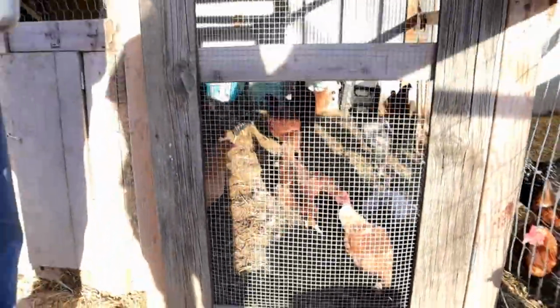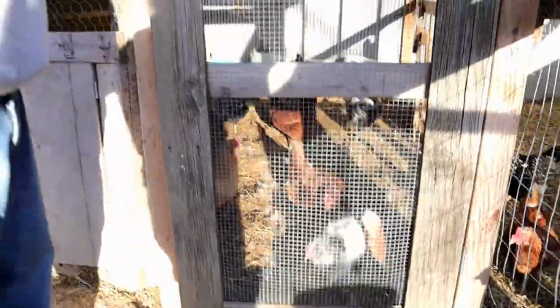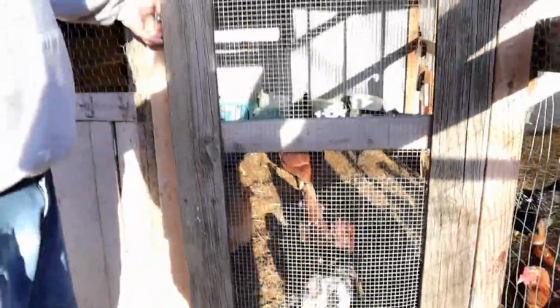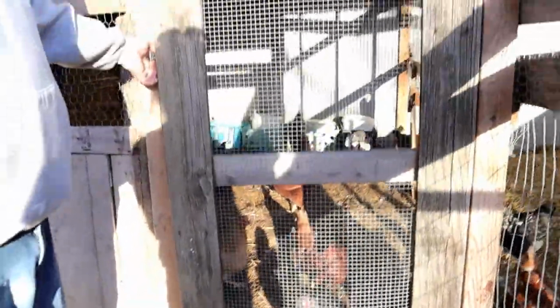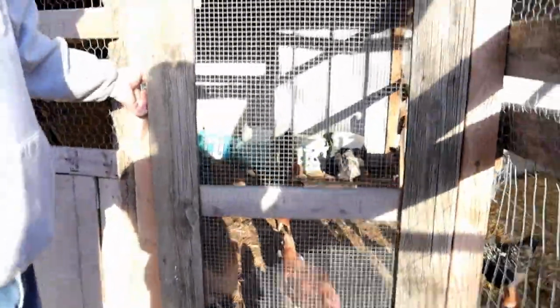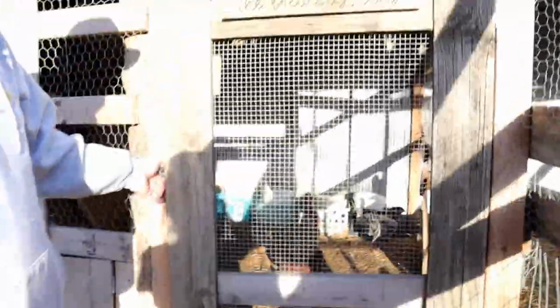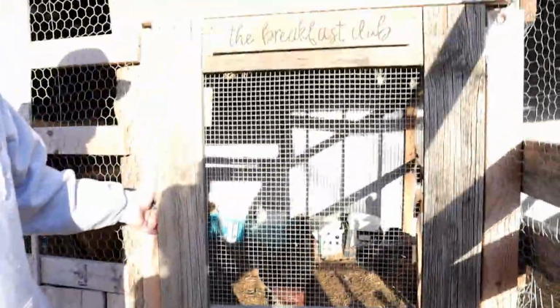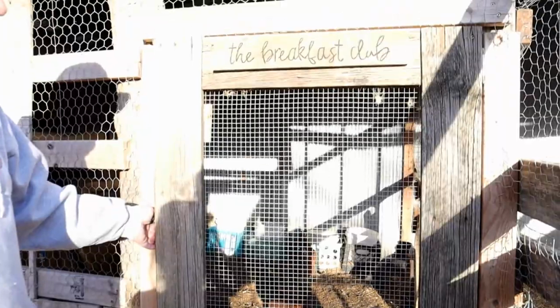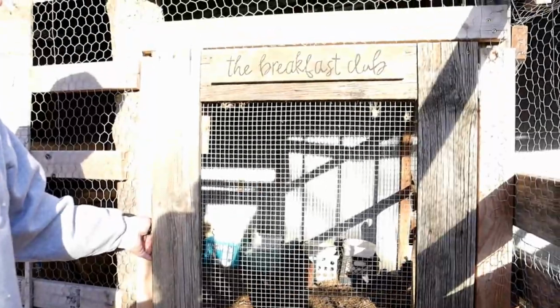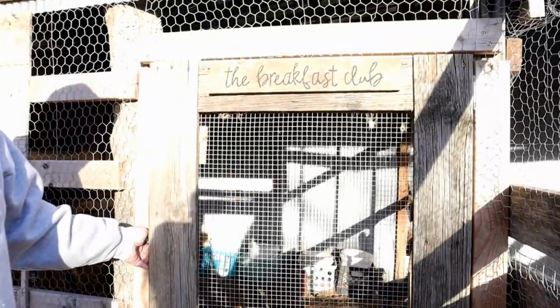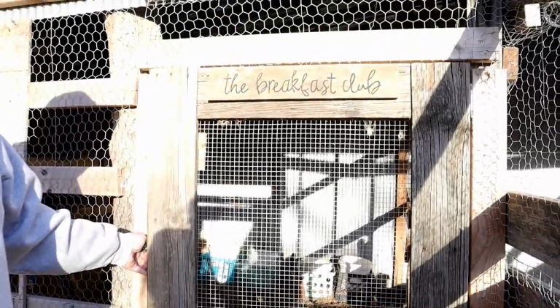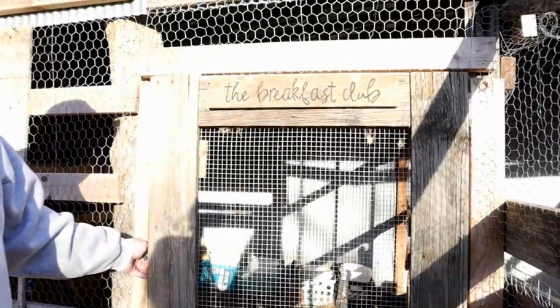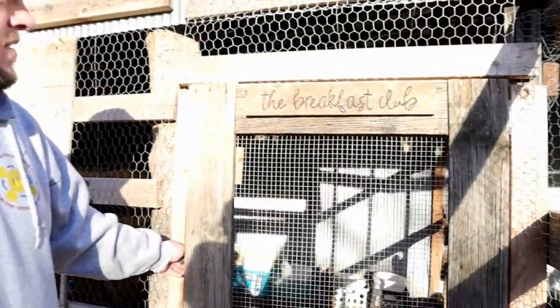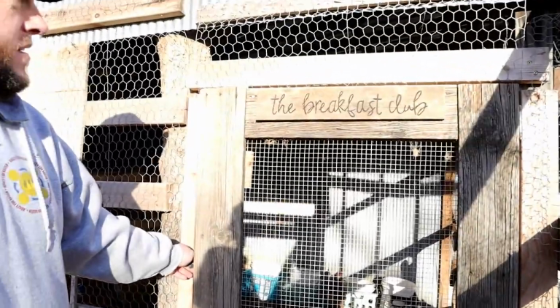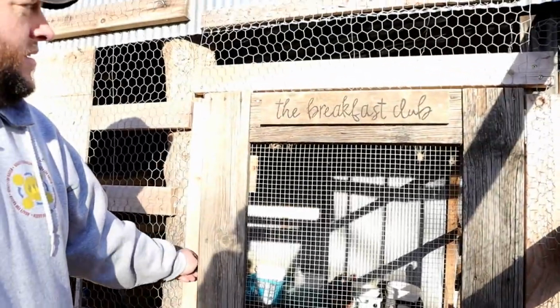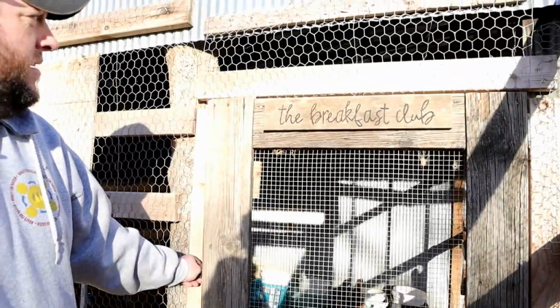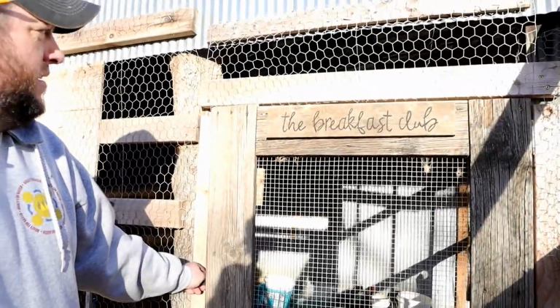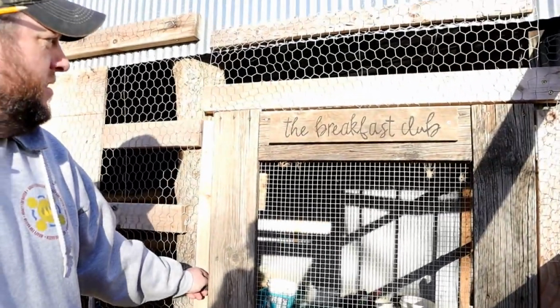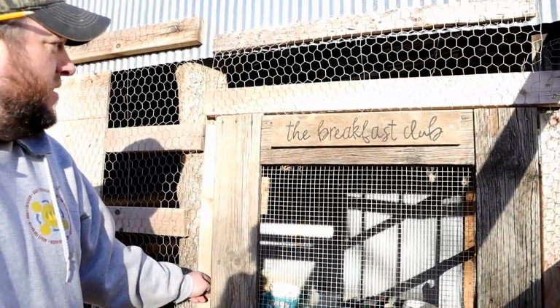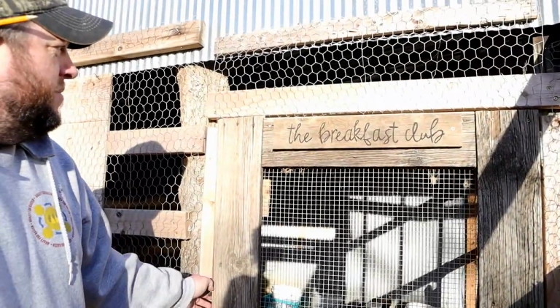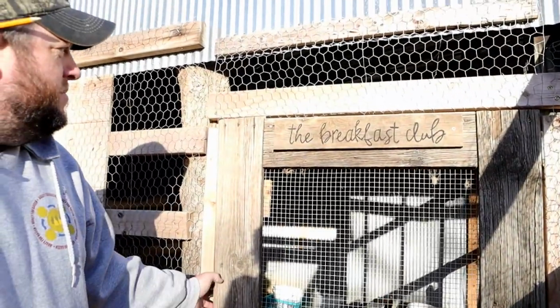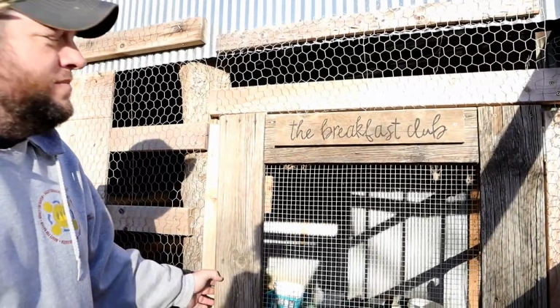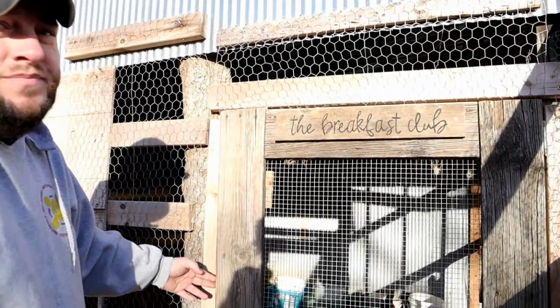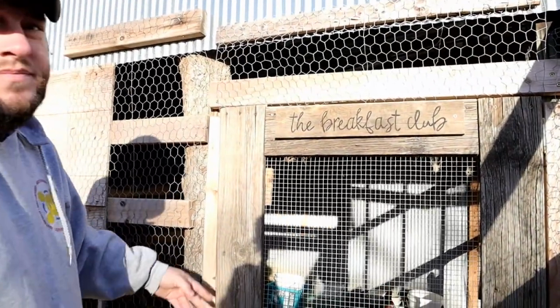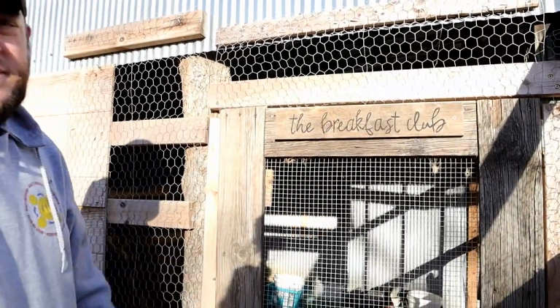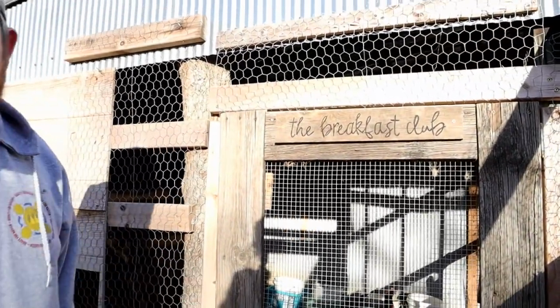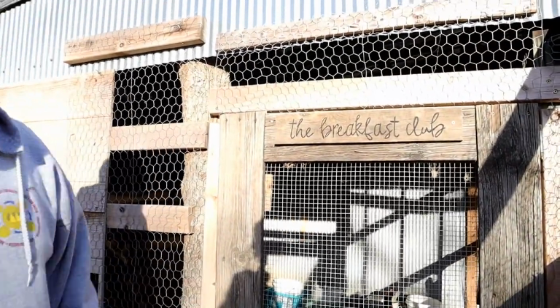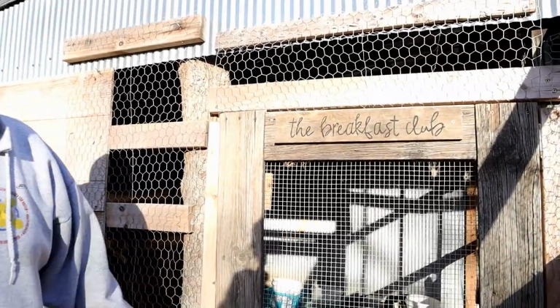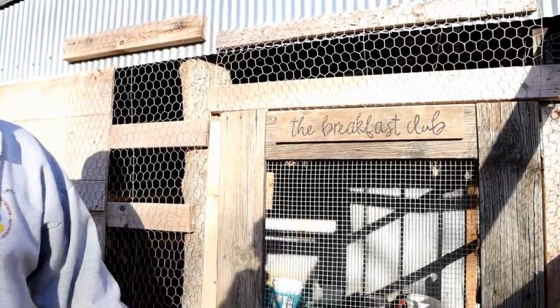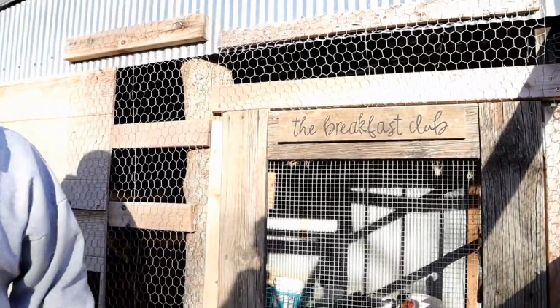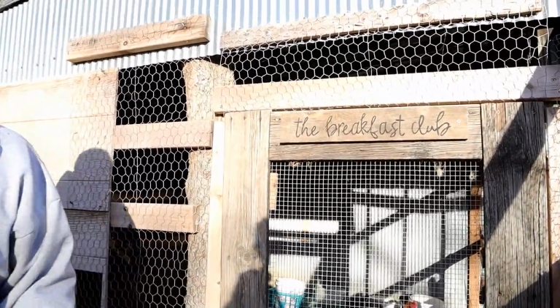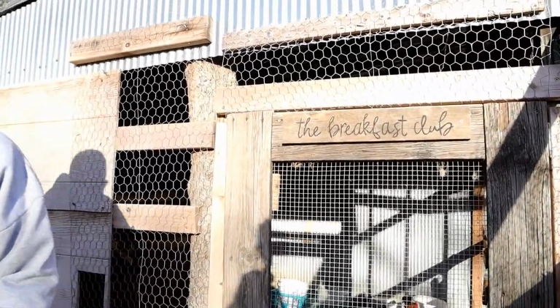It looks cute. I like that — it looks good. Yeah, thanks.